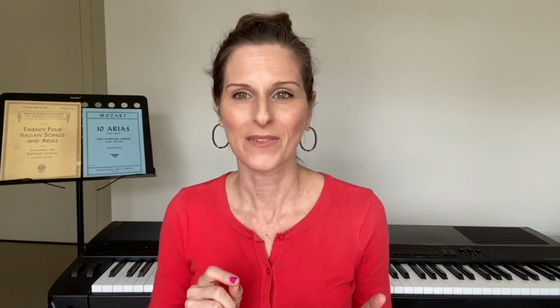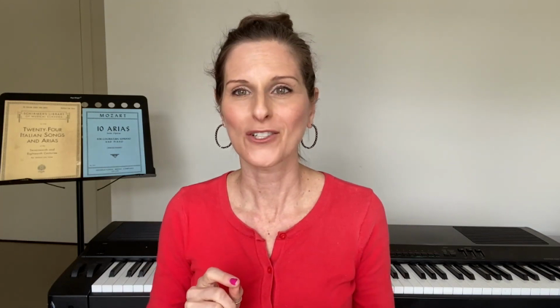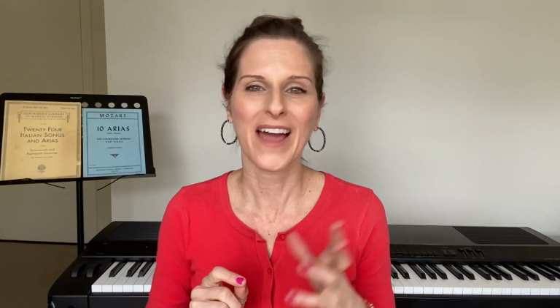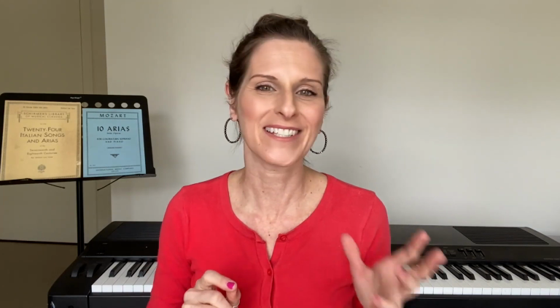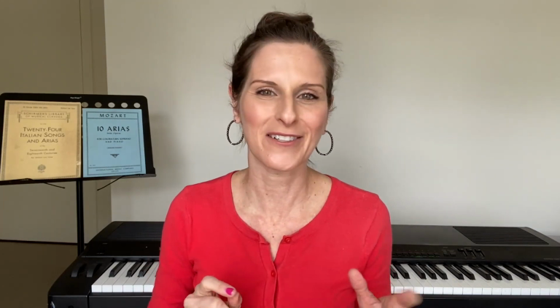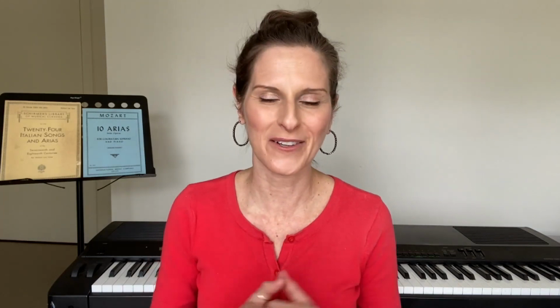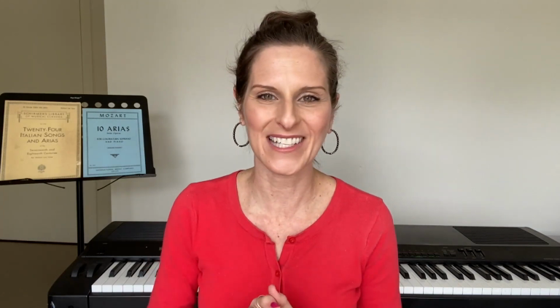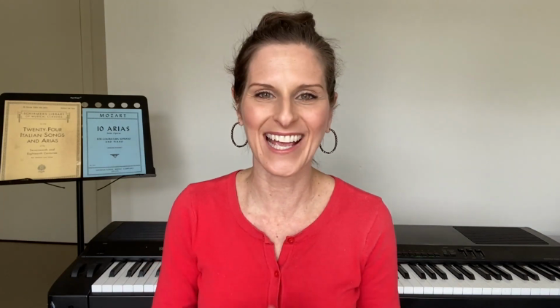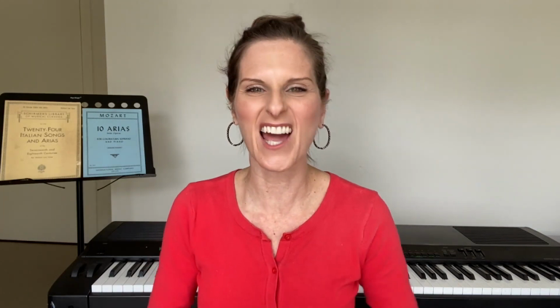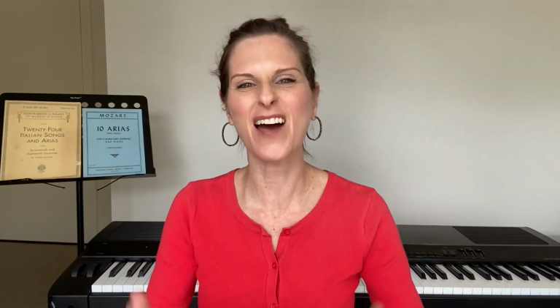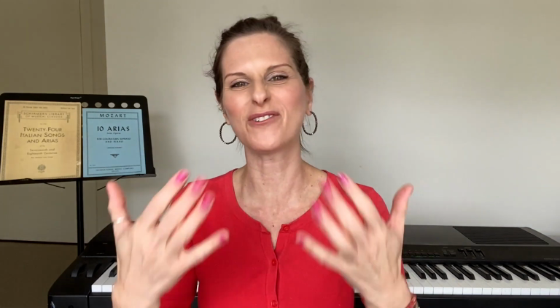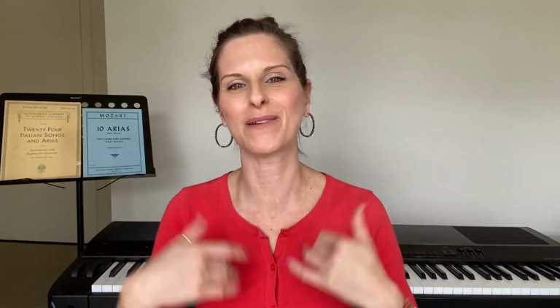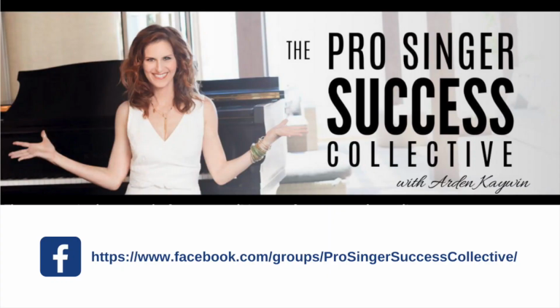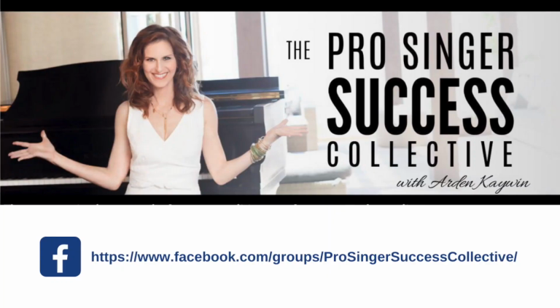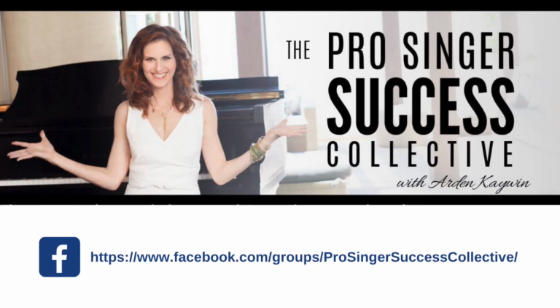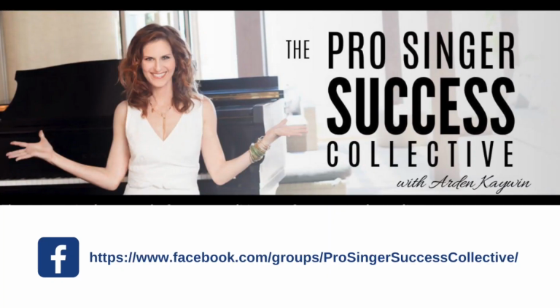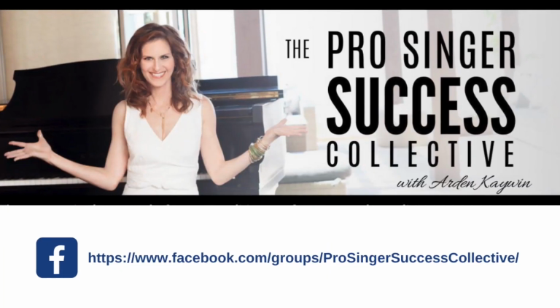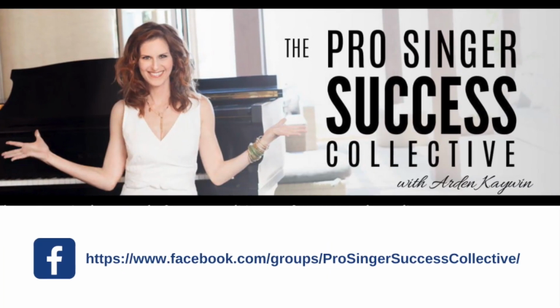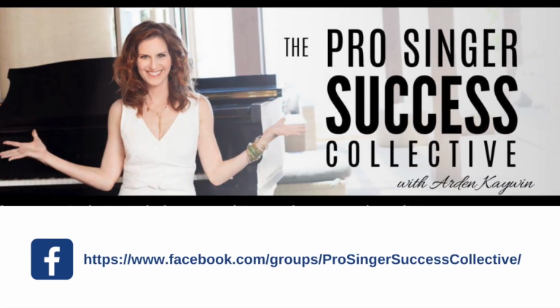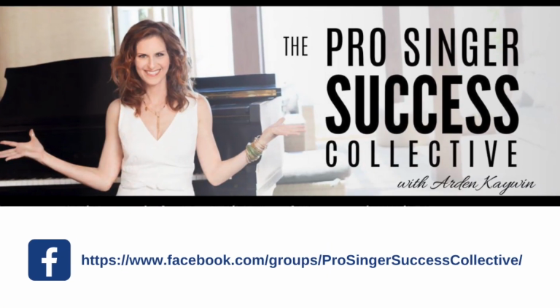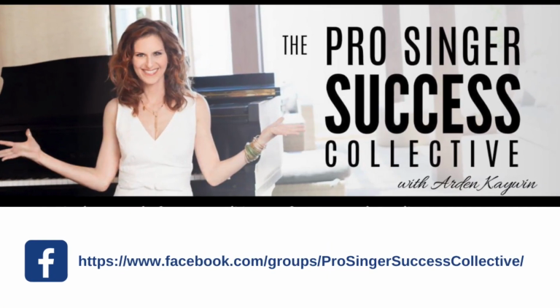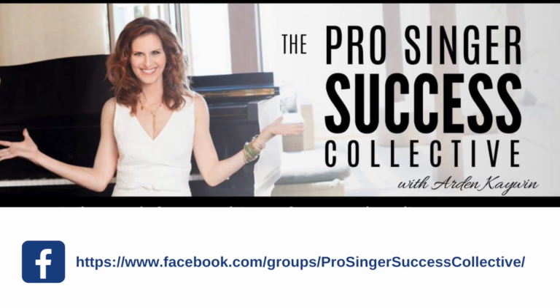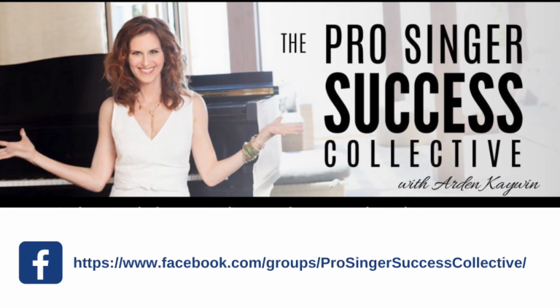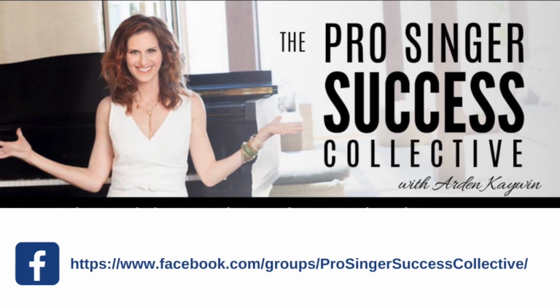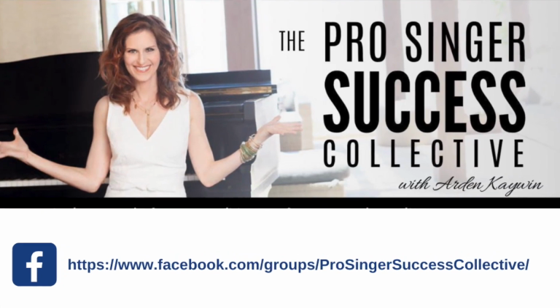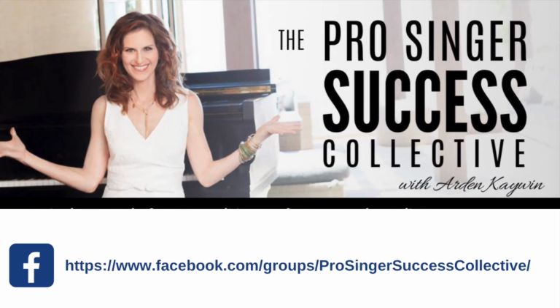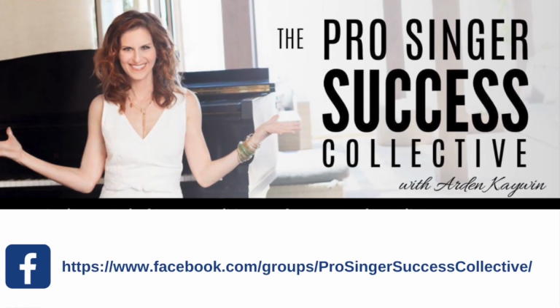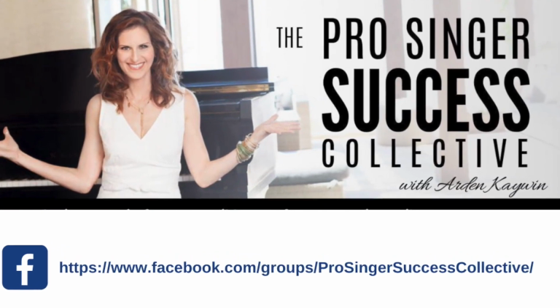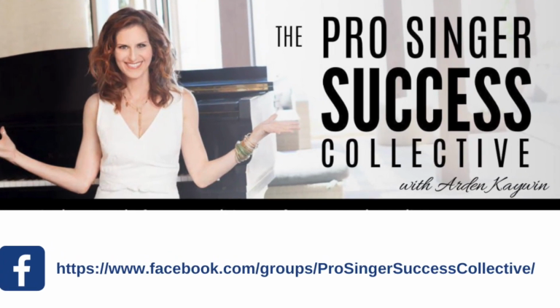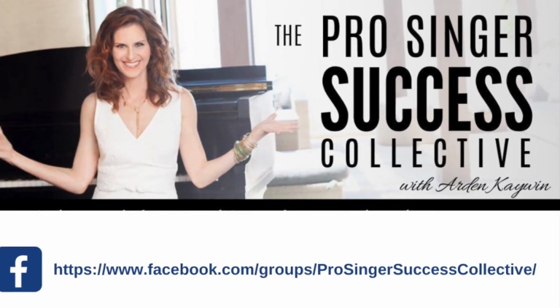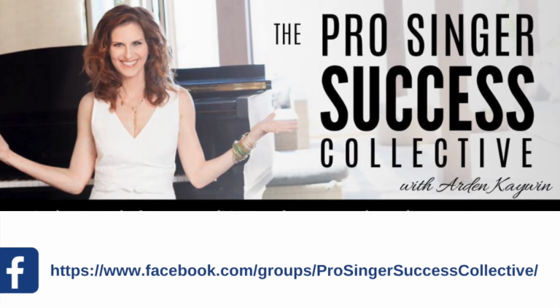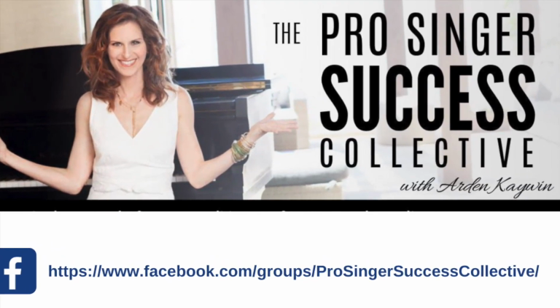Try this out in your own singing and come join my Pro Singer Success Collective free Facebook group for more tips like this.